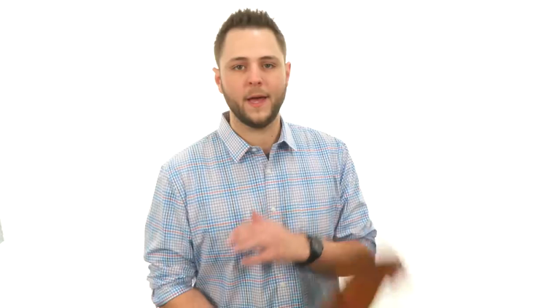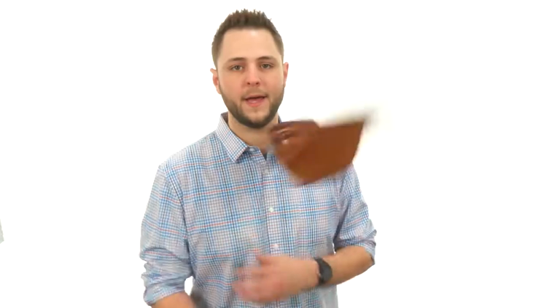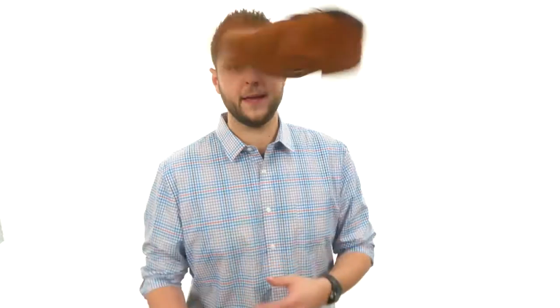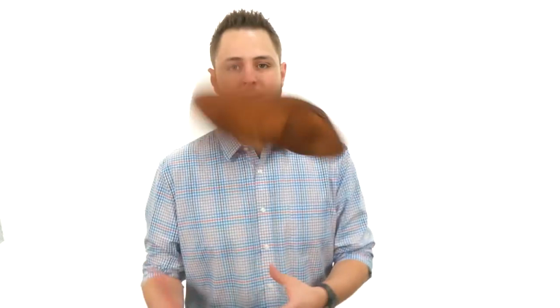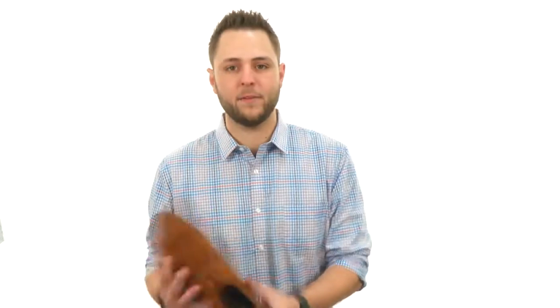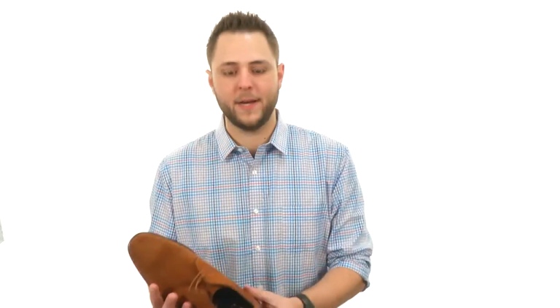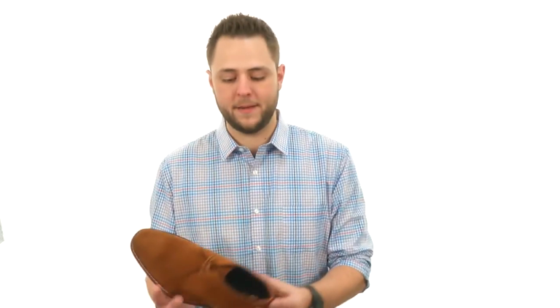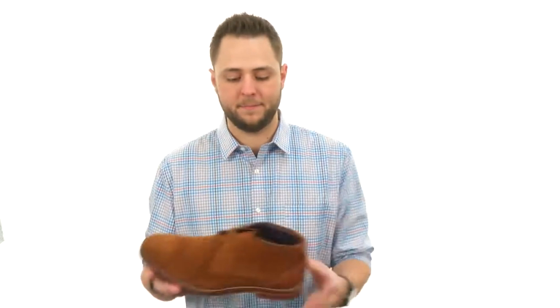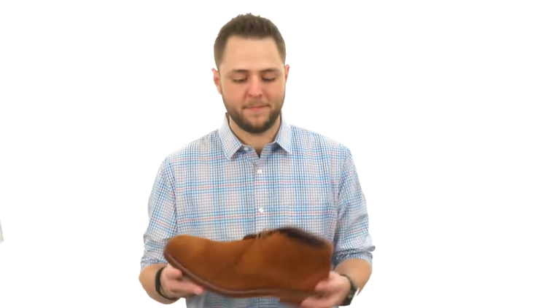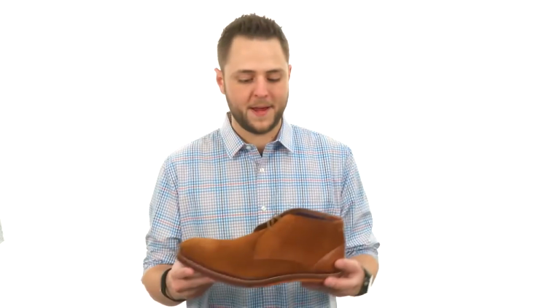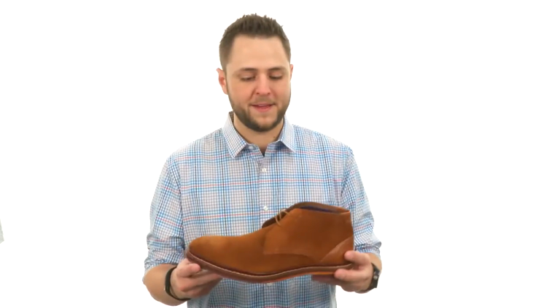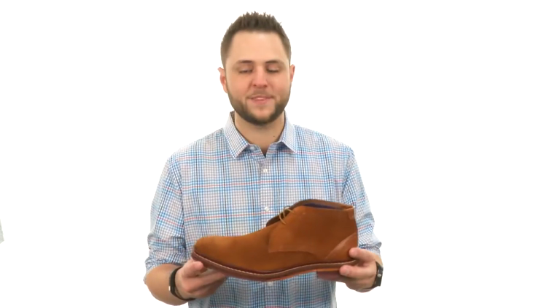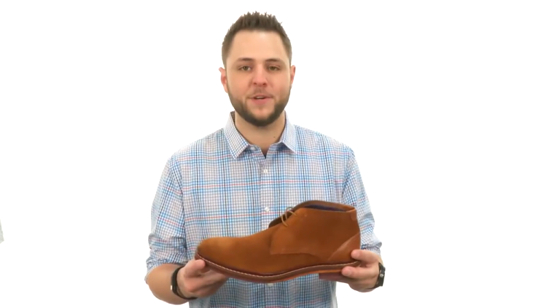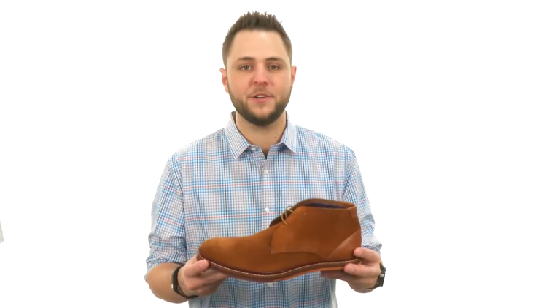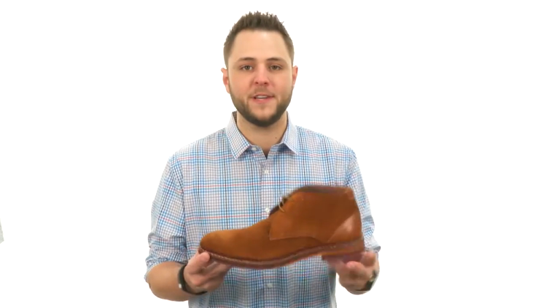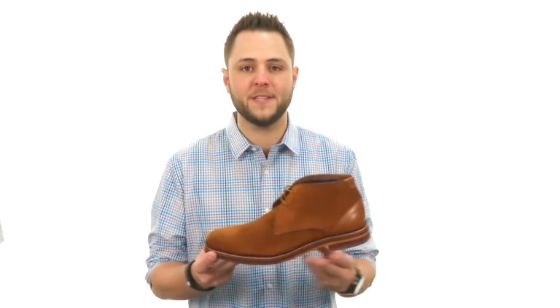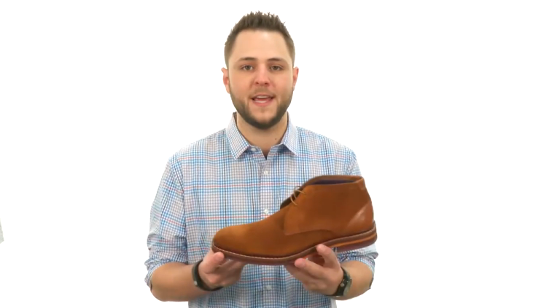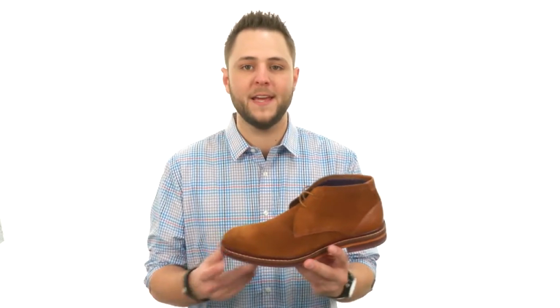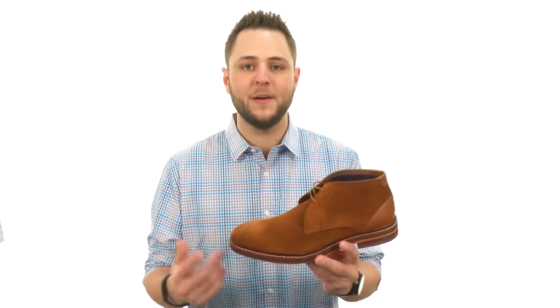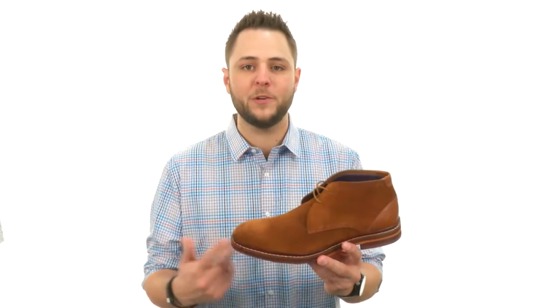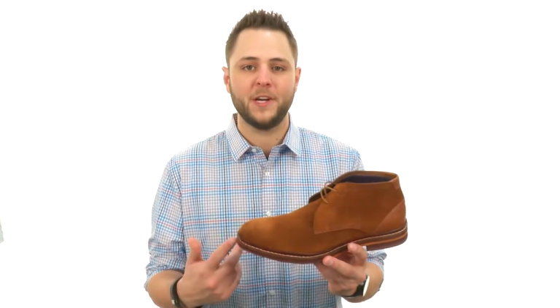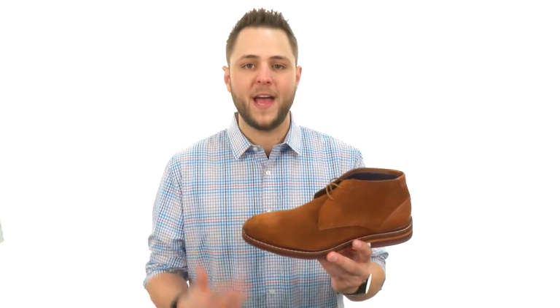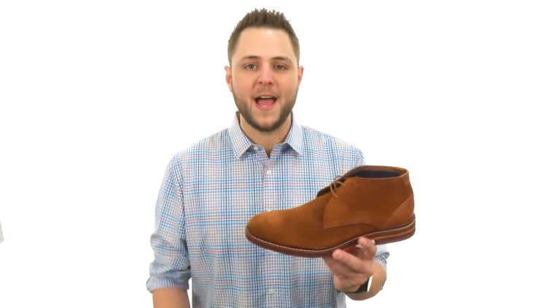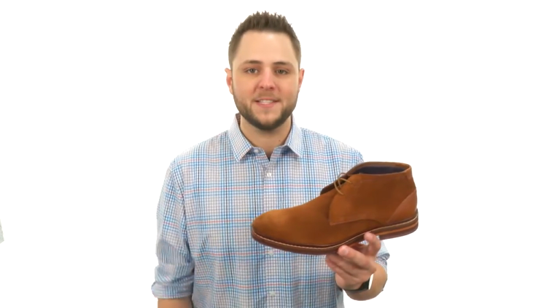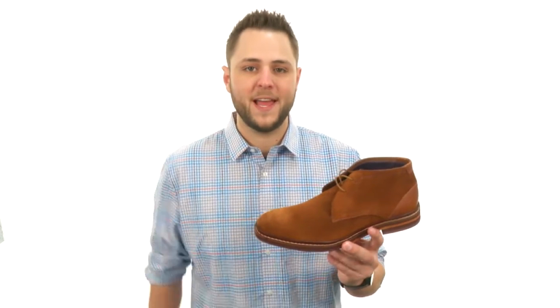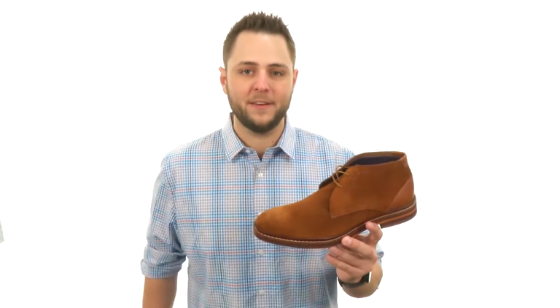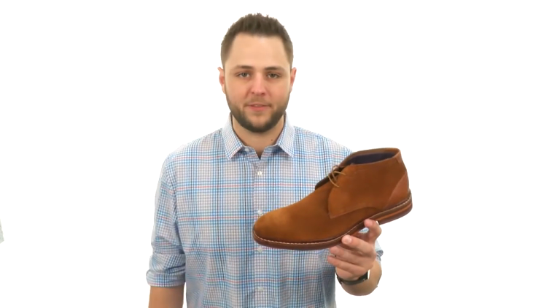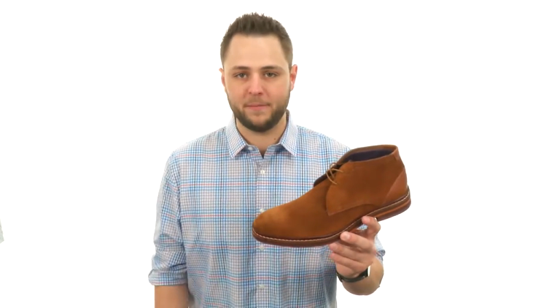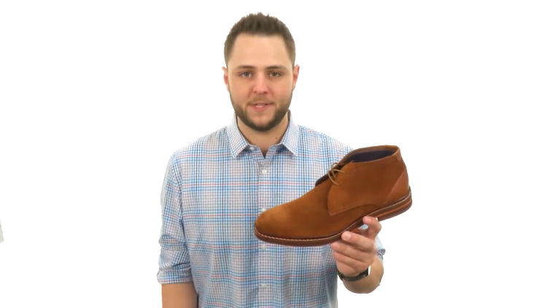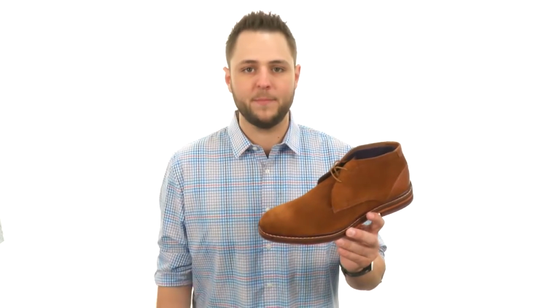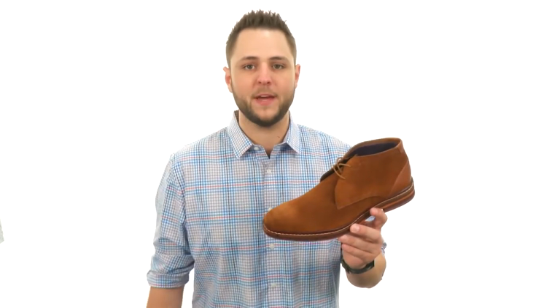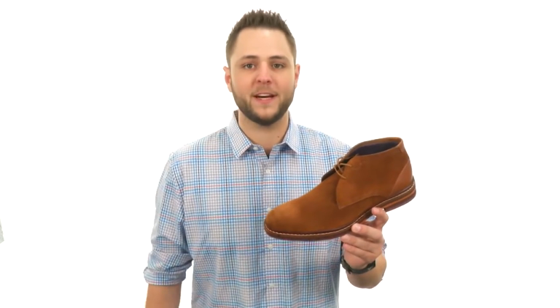Hey everybody, my name is Richard and today we're checking out the Aslan from Ted Baker.